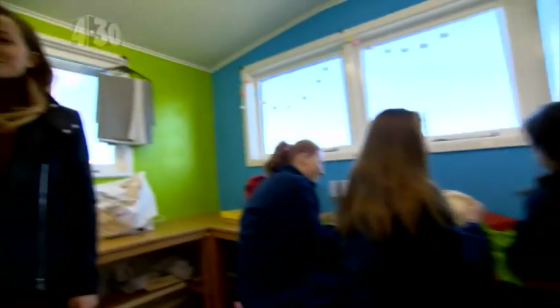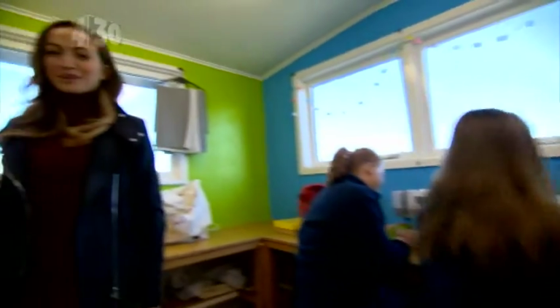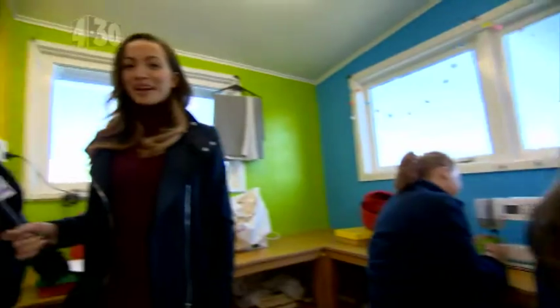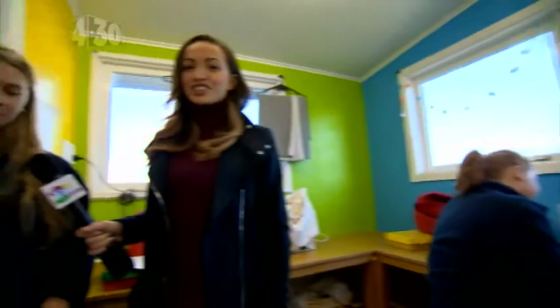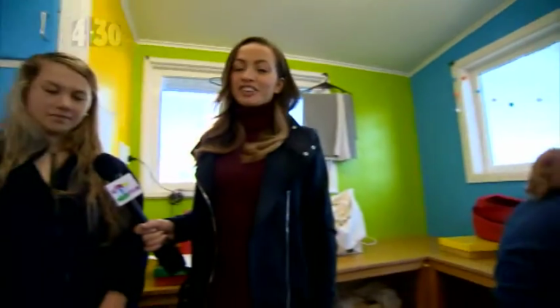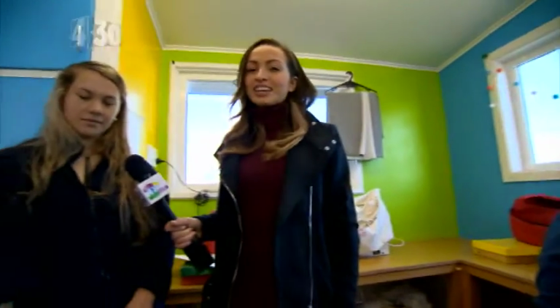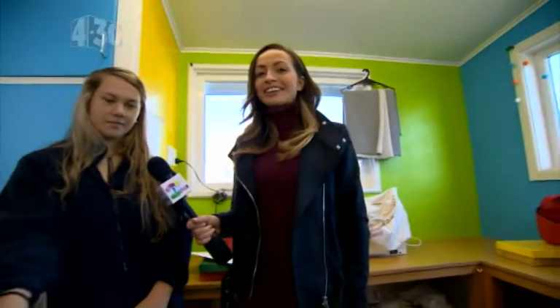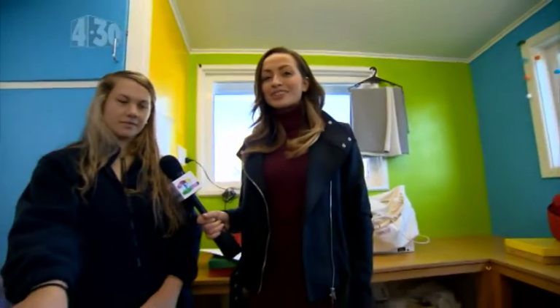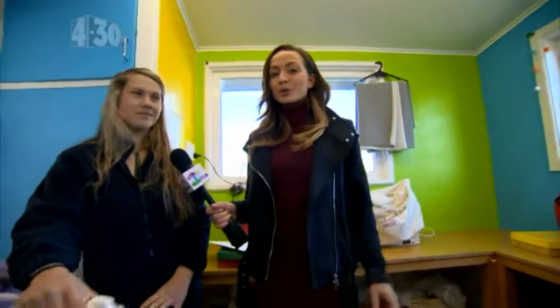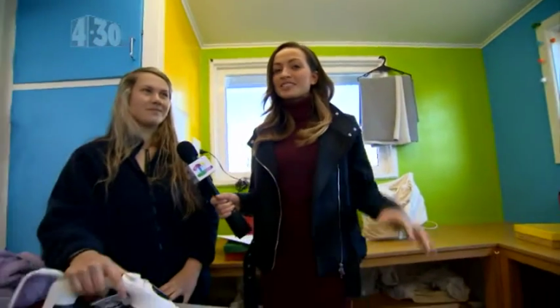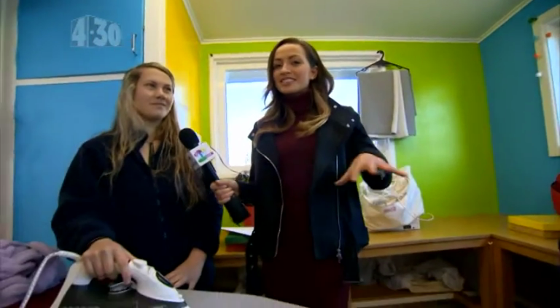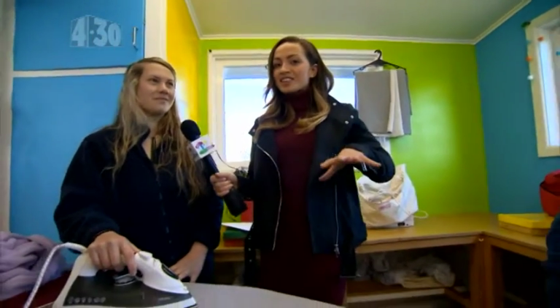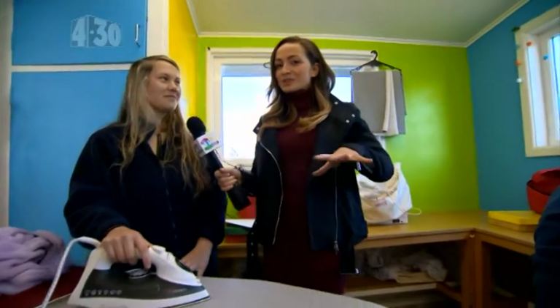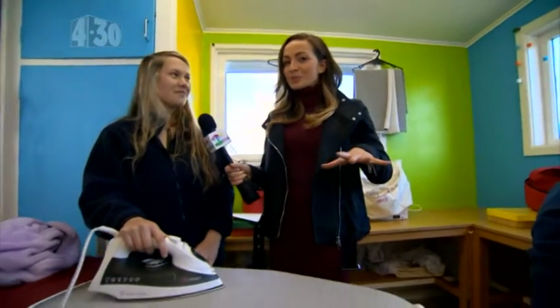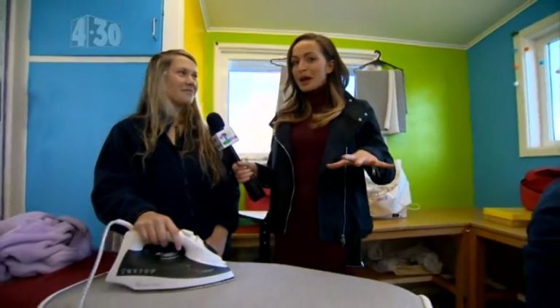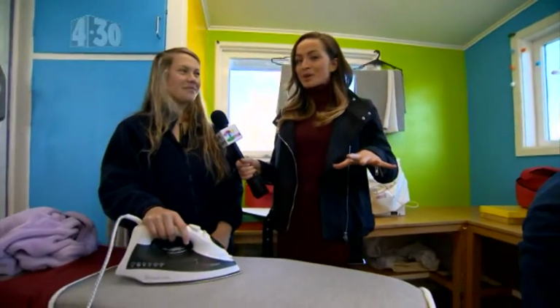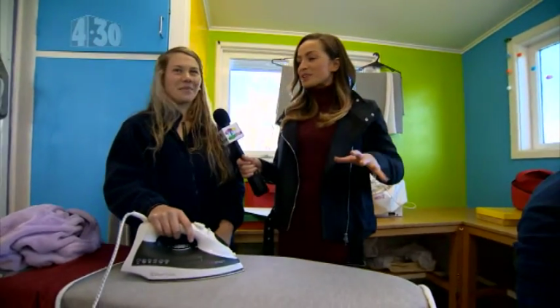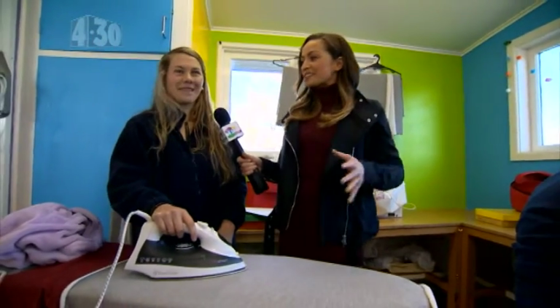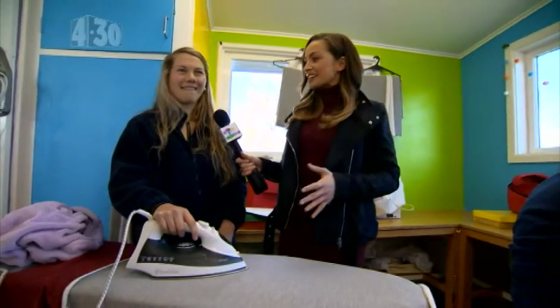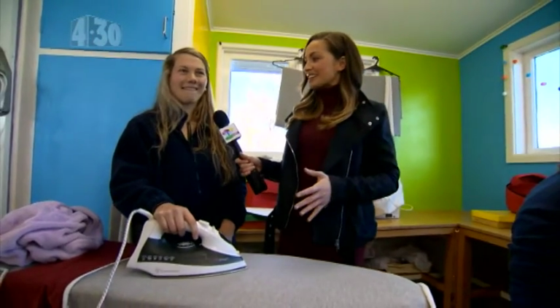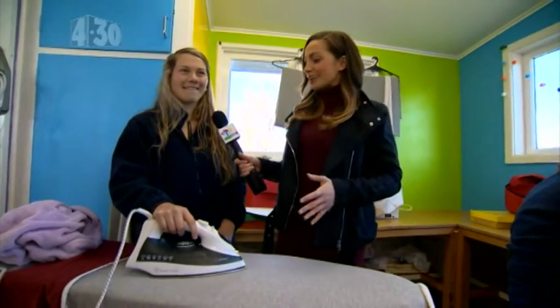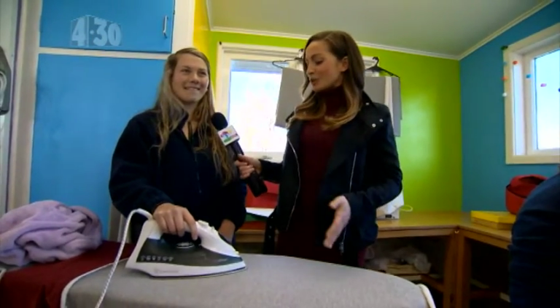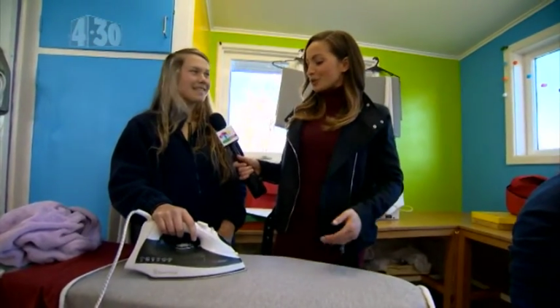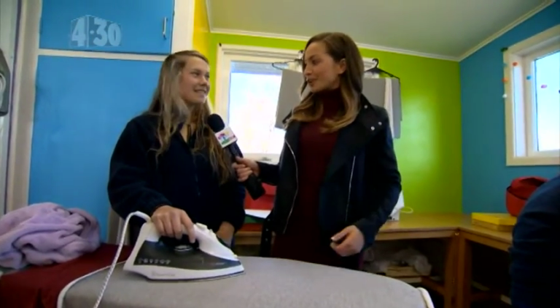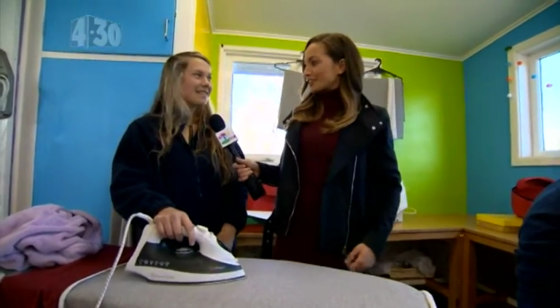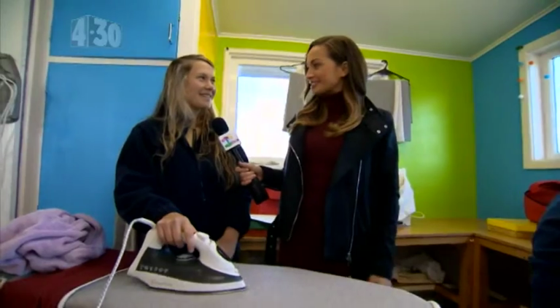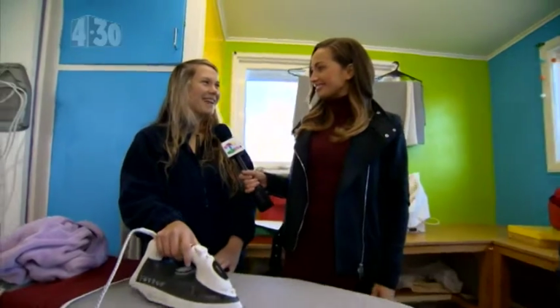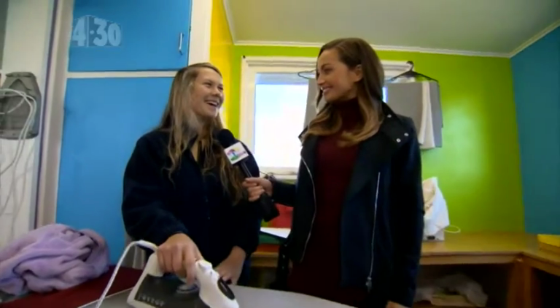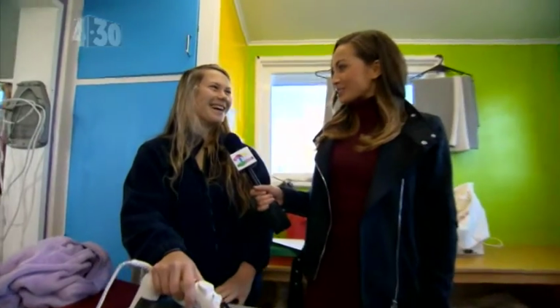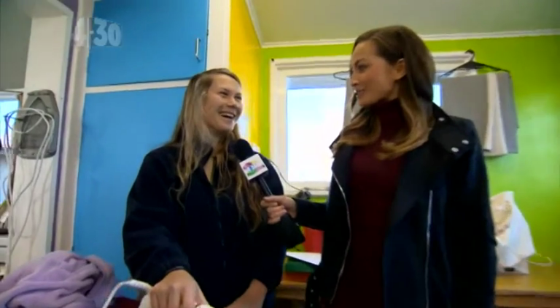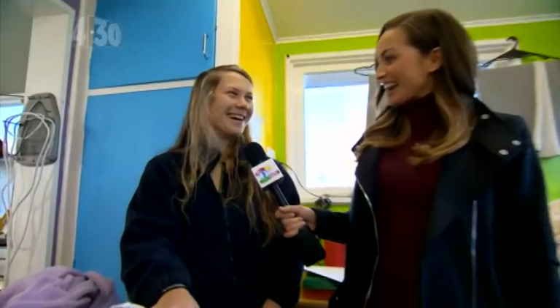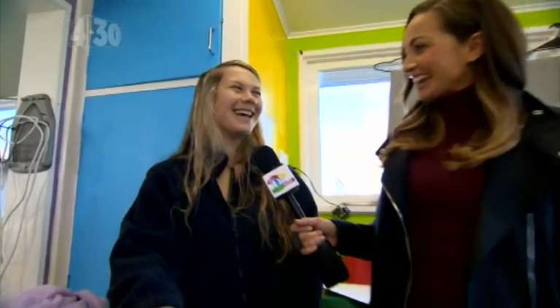Welcome back to Cheviot Area School. We're in the textiles department with Stacey here. What are you working on? Just a bit of ironing.